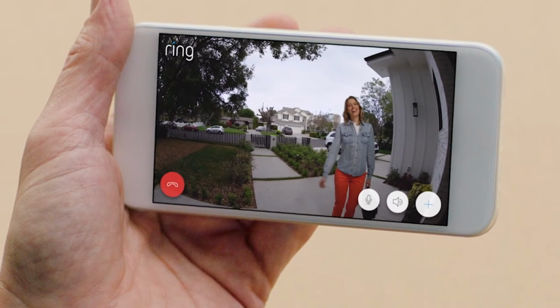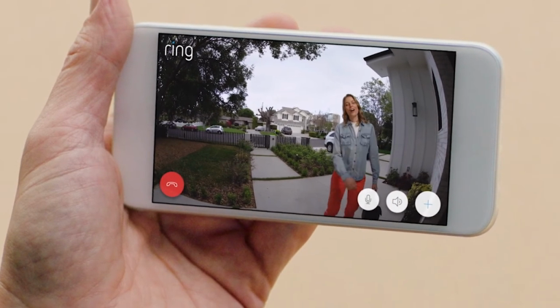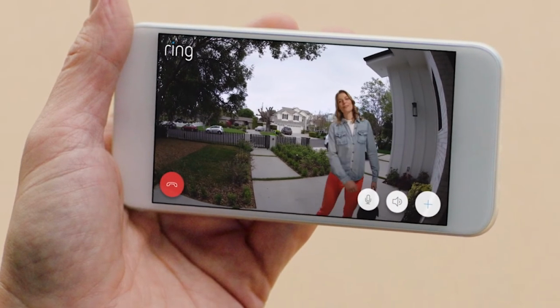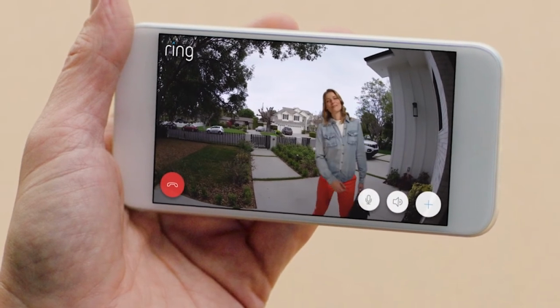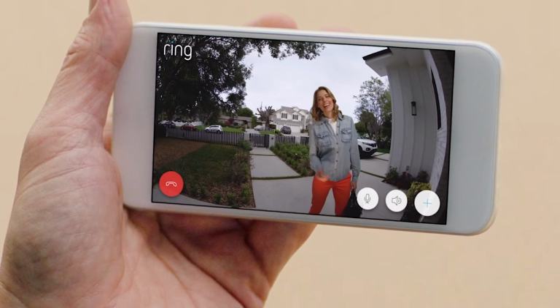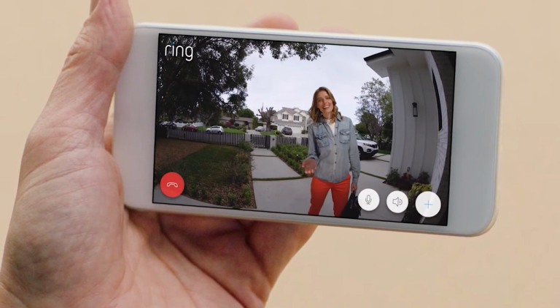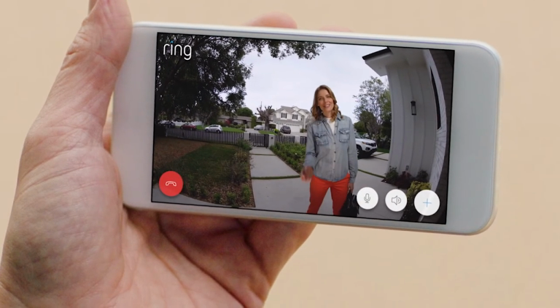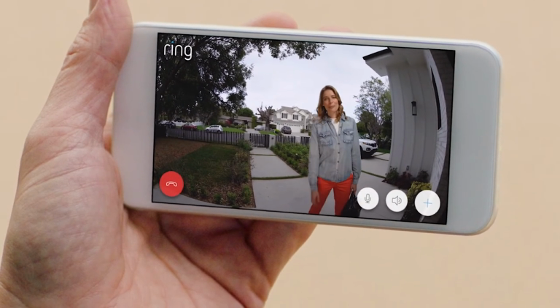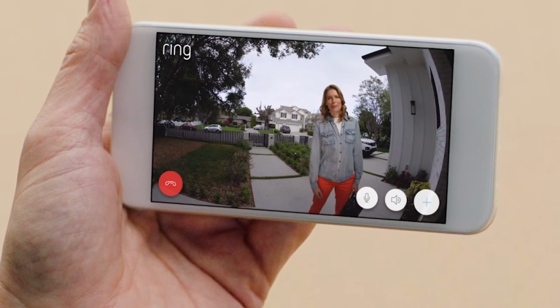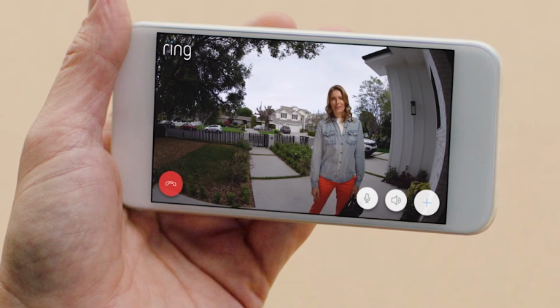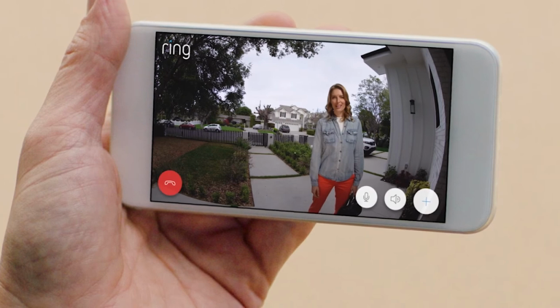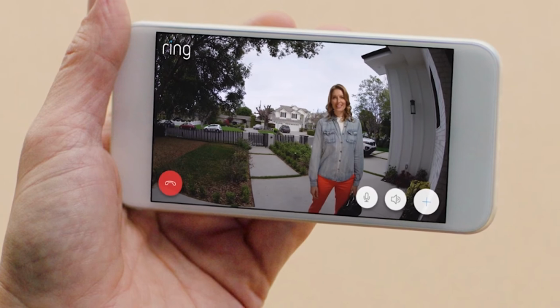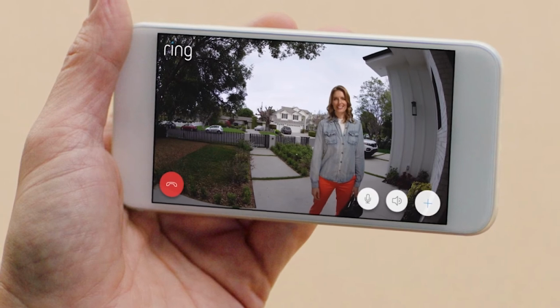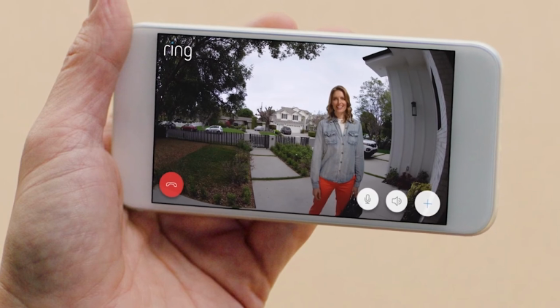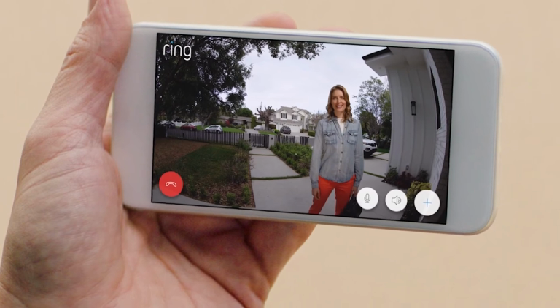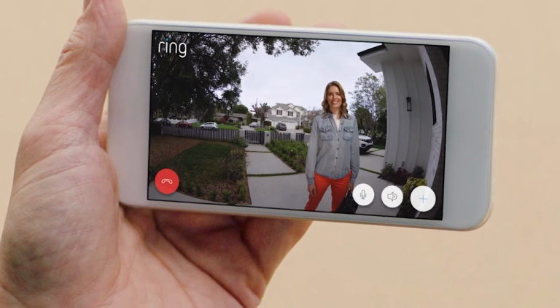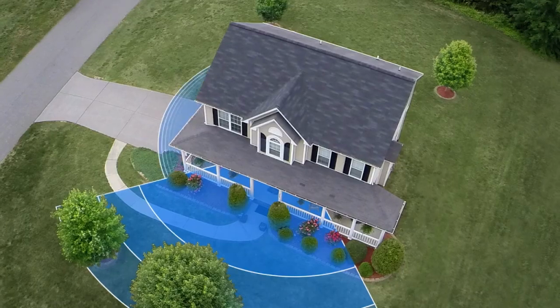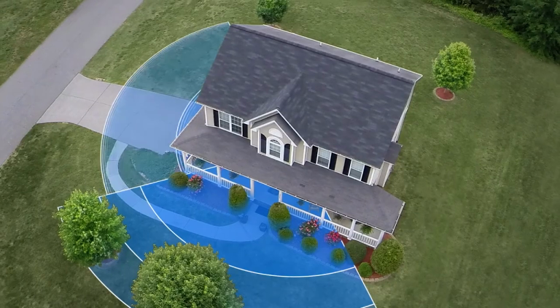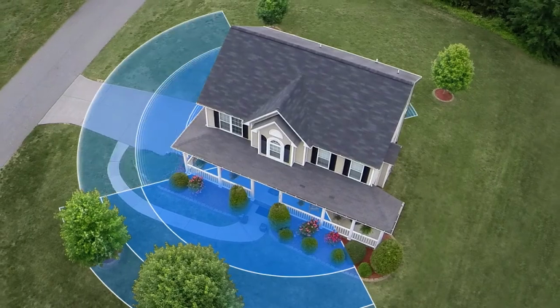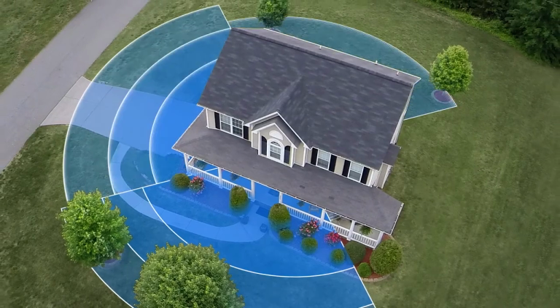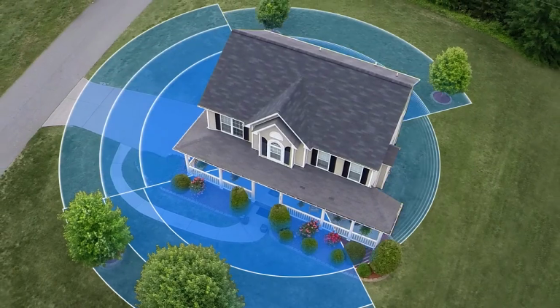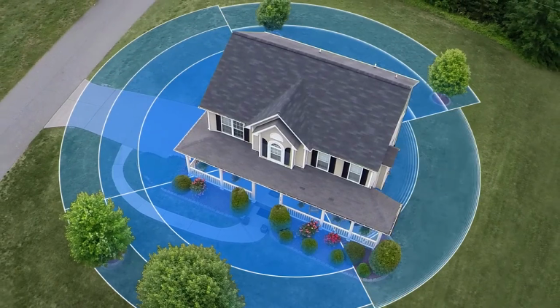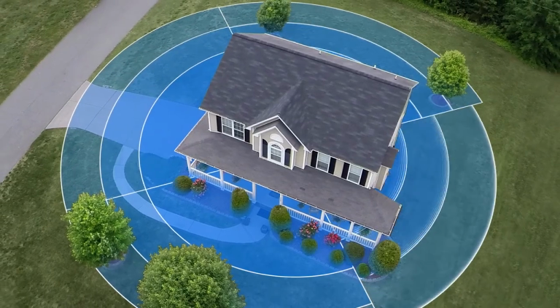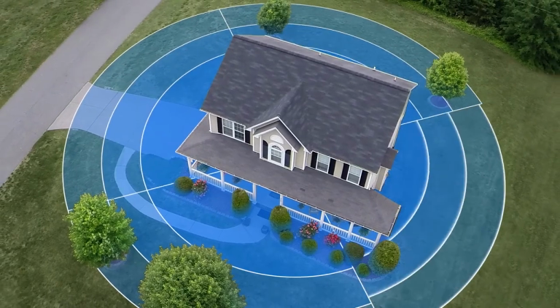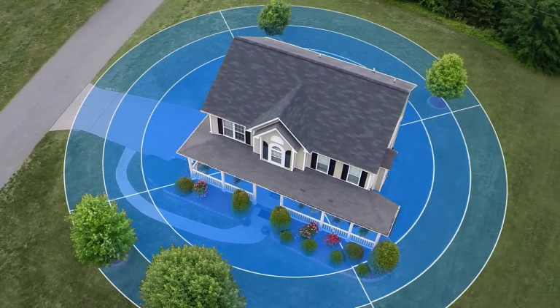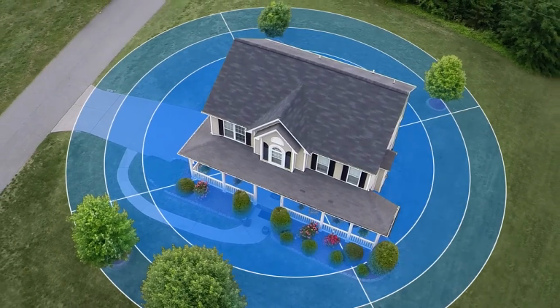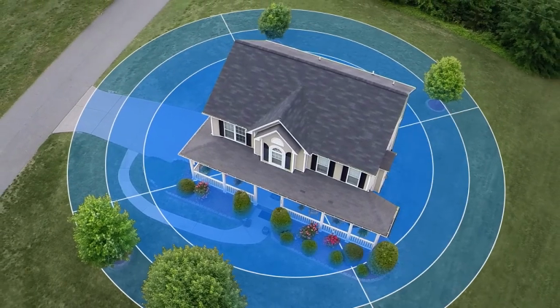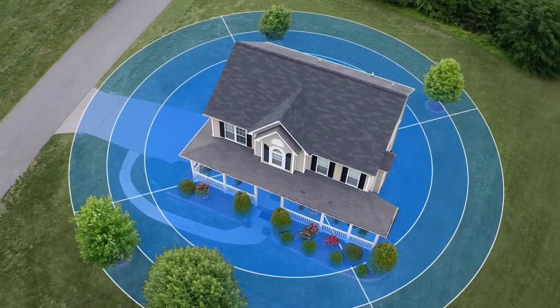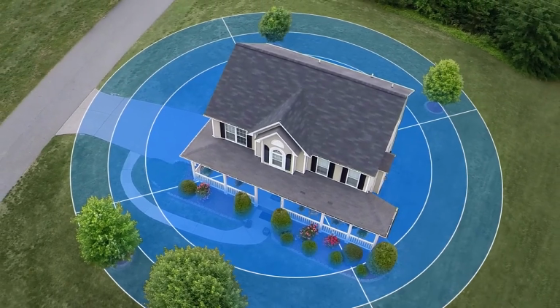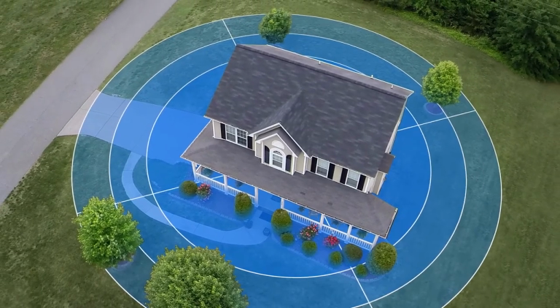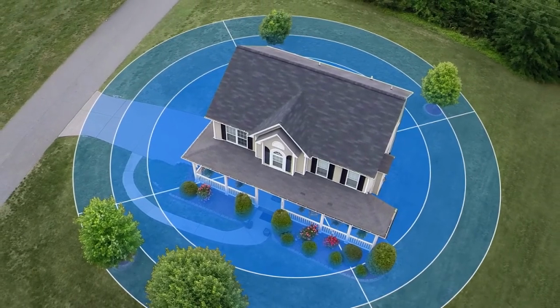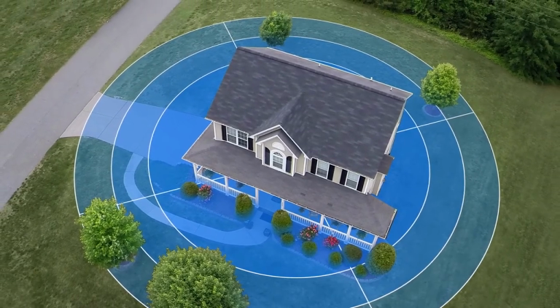Oh, hey, can you remember to bring the rubbish bins in tonight? To create a Ring of Security around your home.